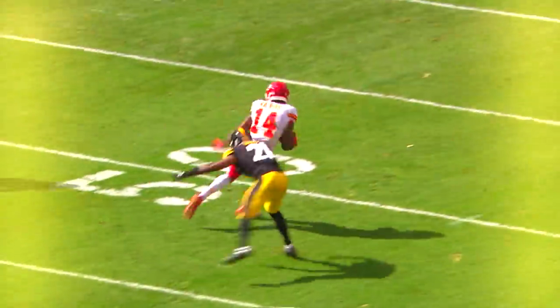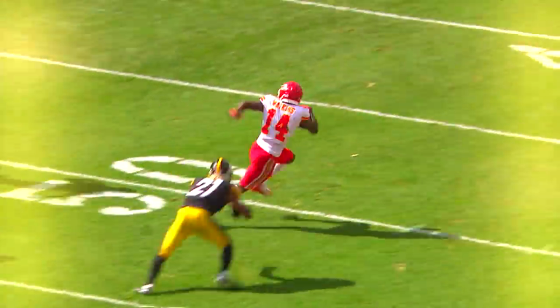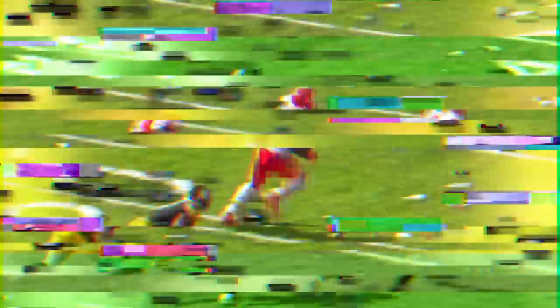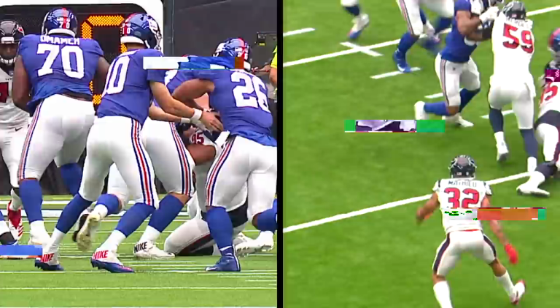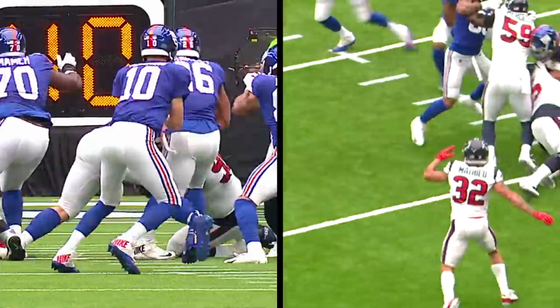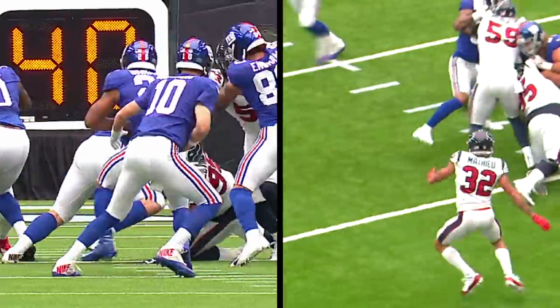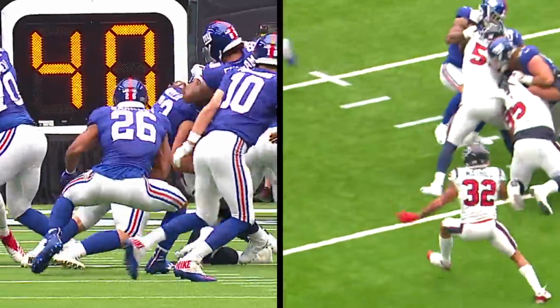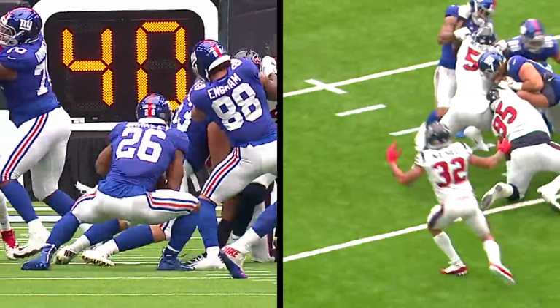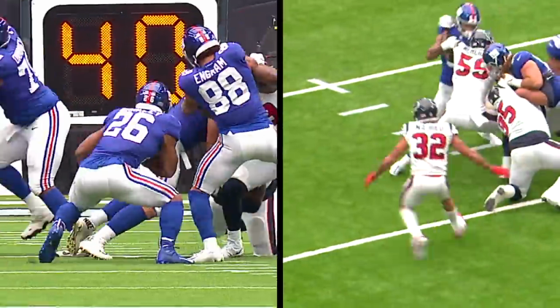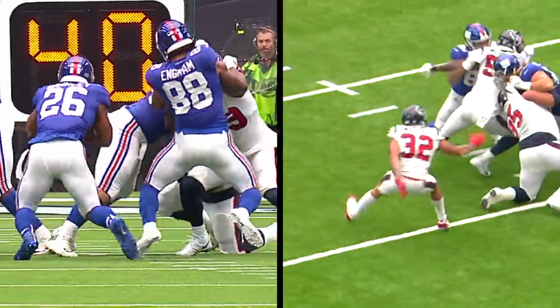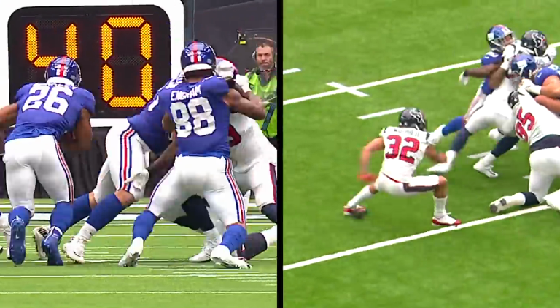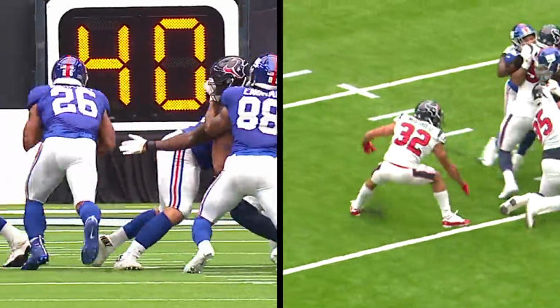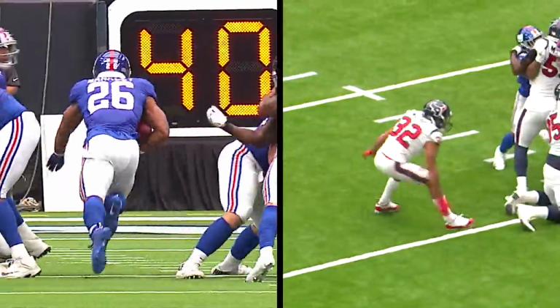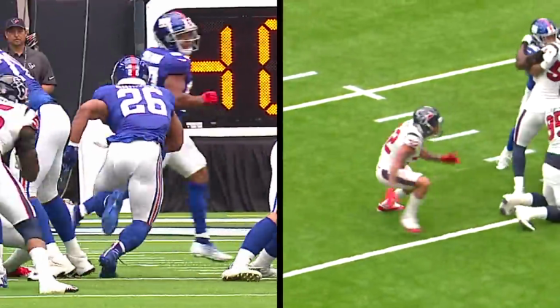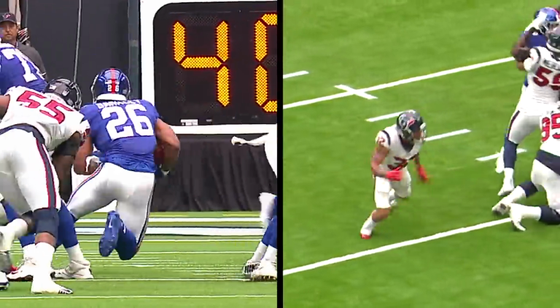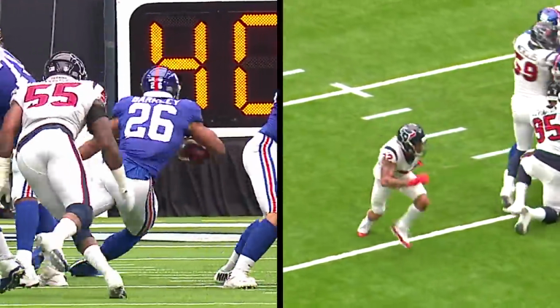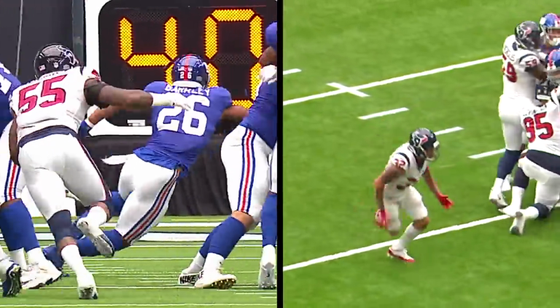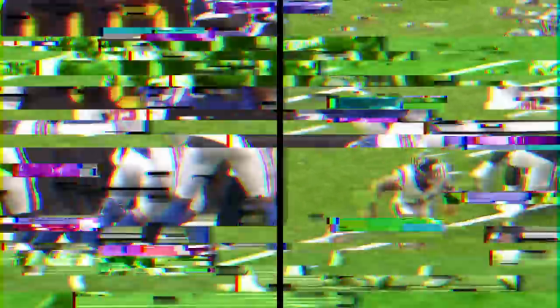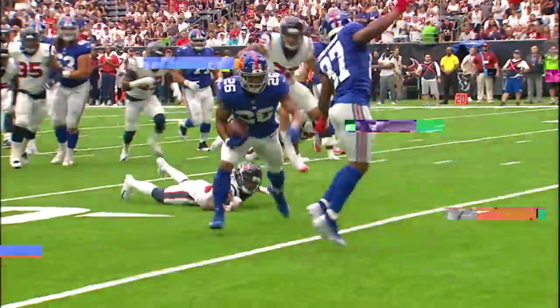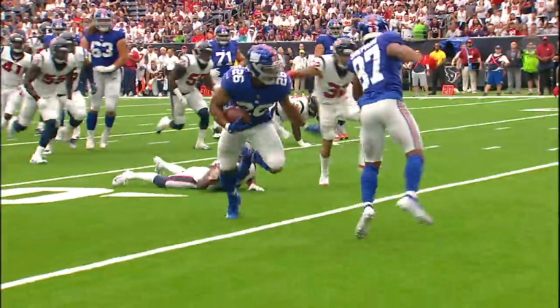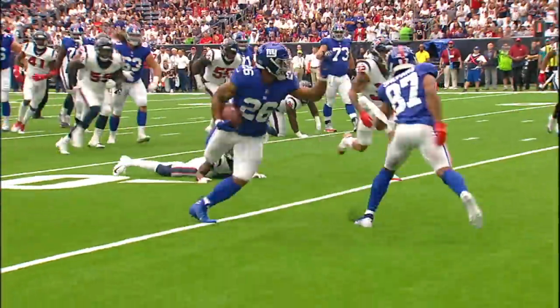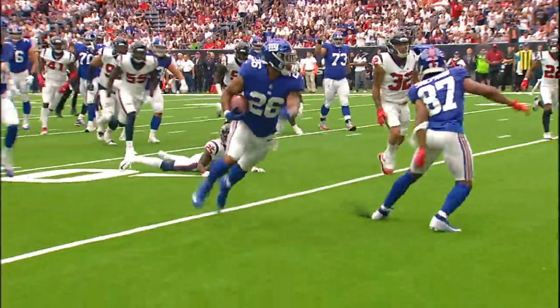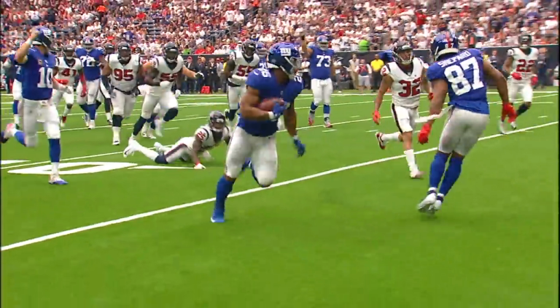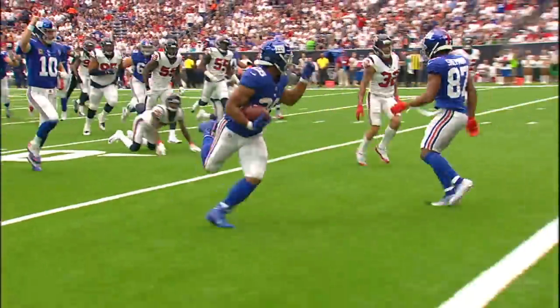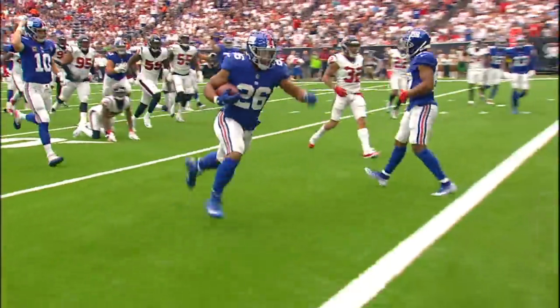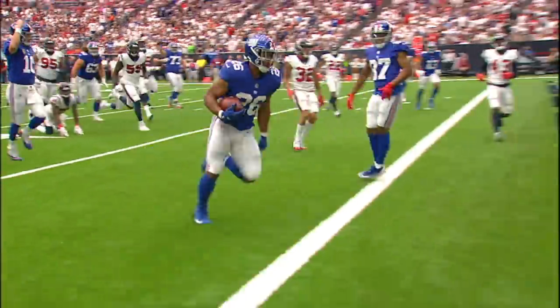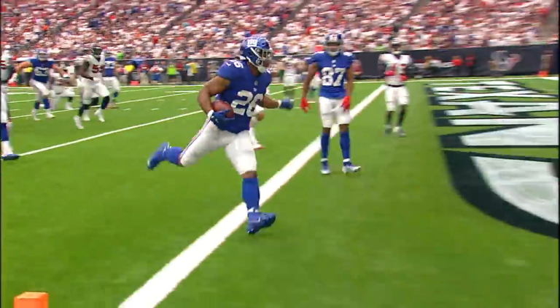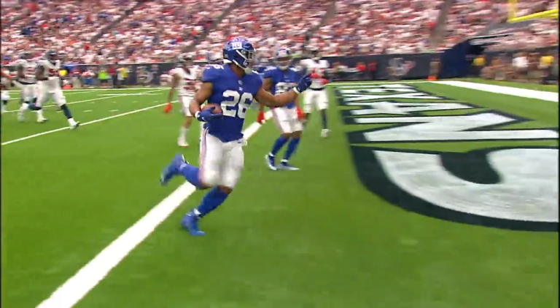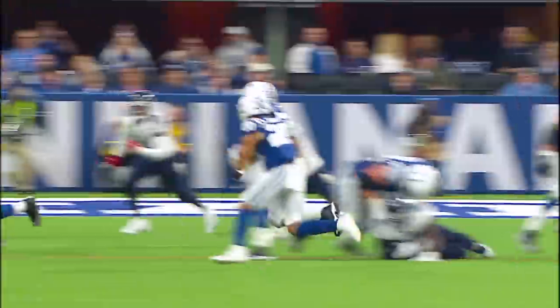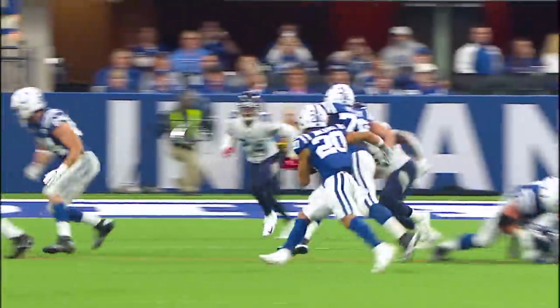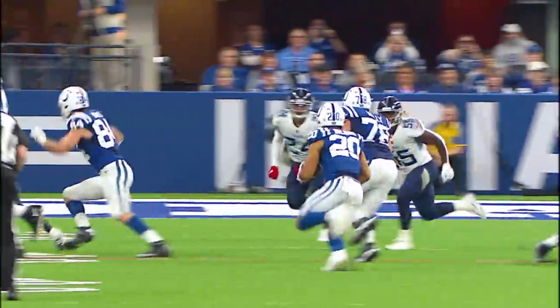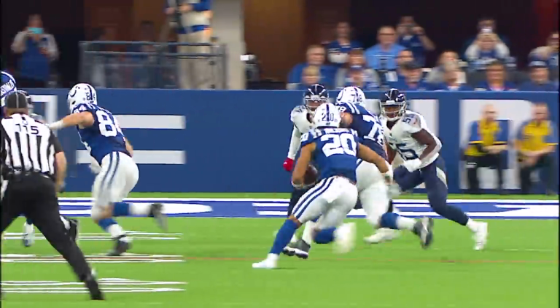Here's Barkley off the hesitation, still going — touchdown! Saquon Barkley.